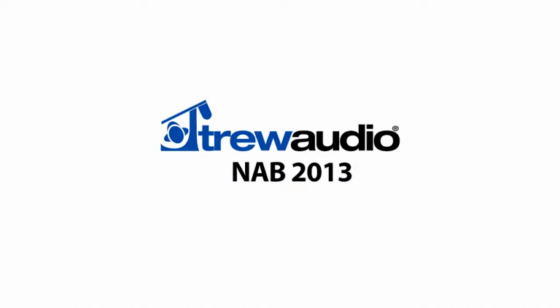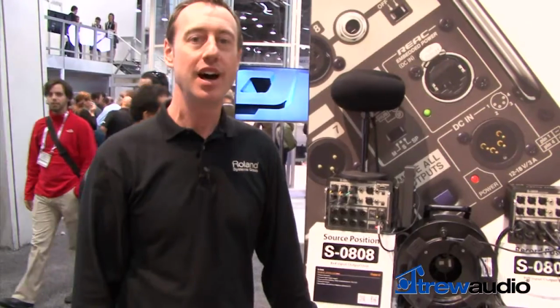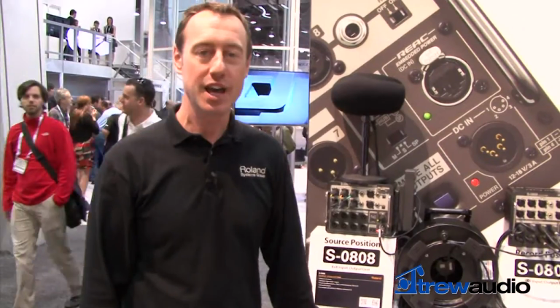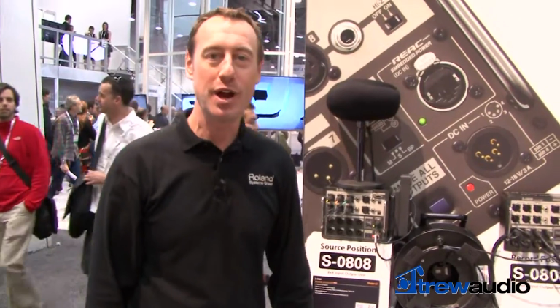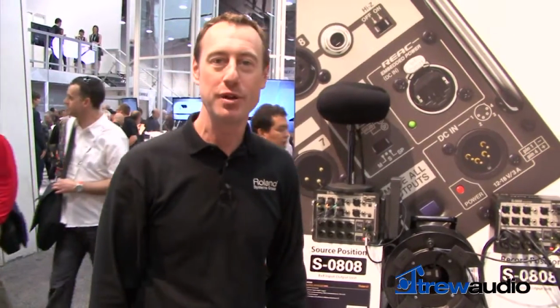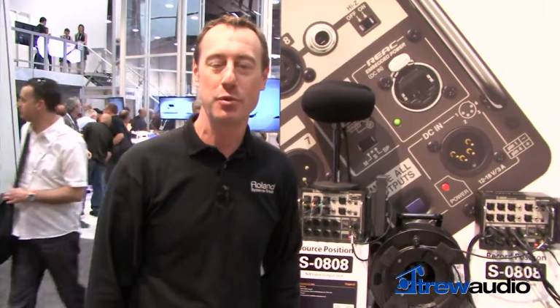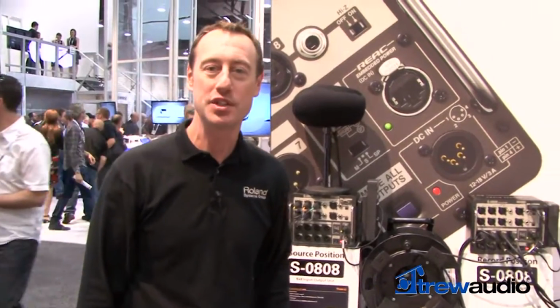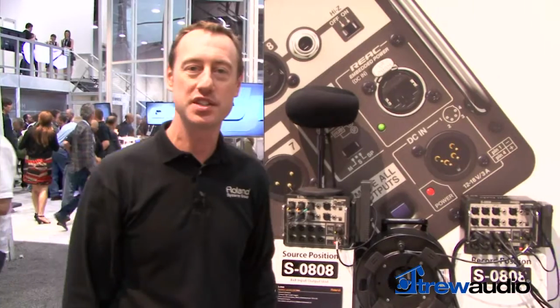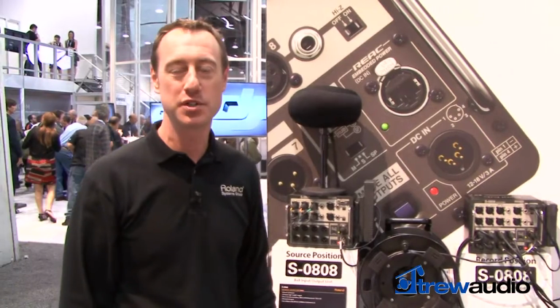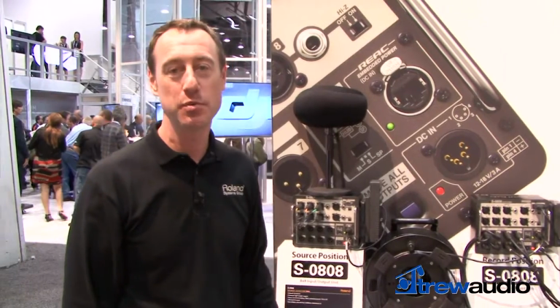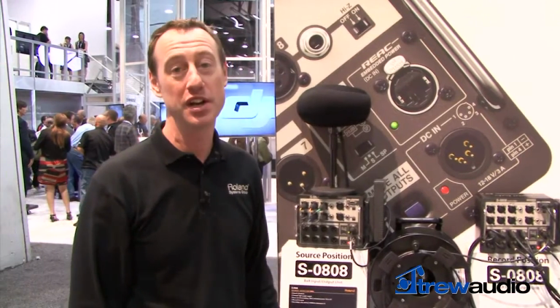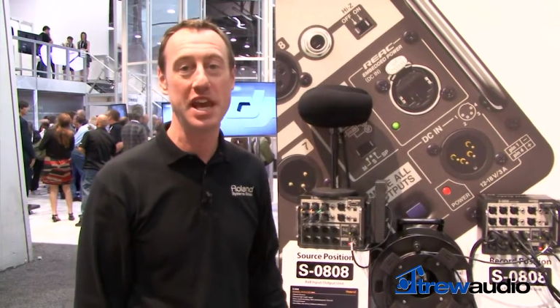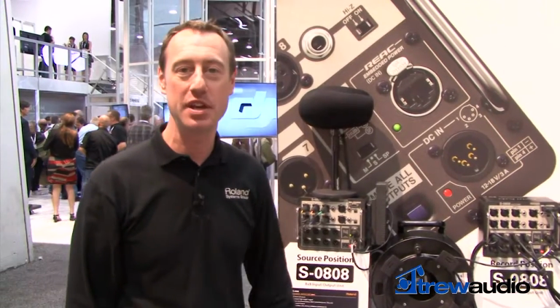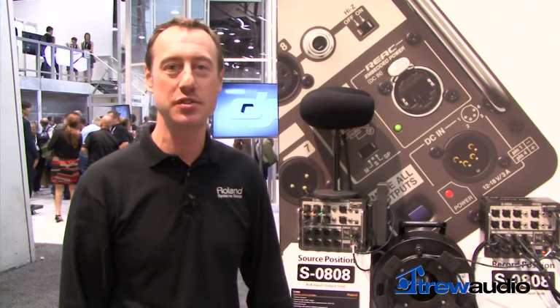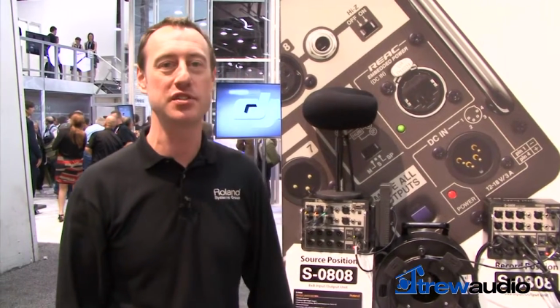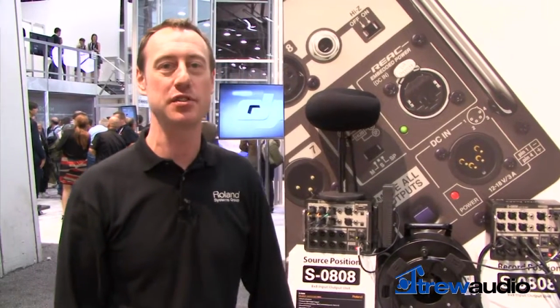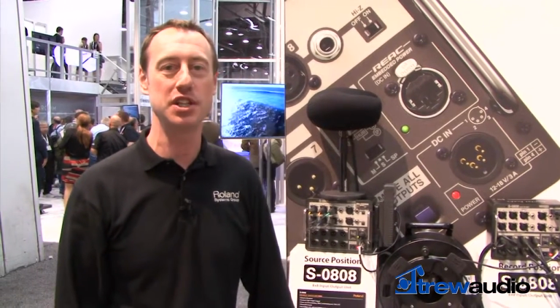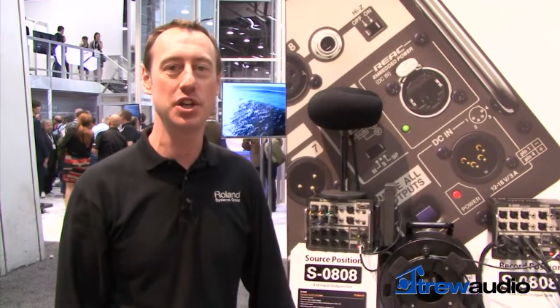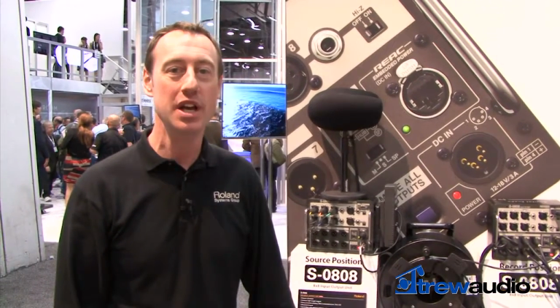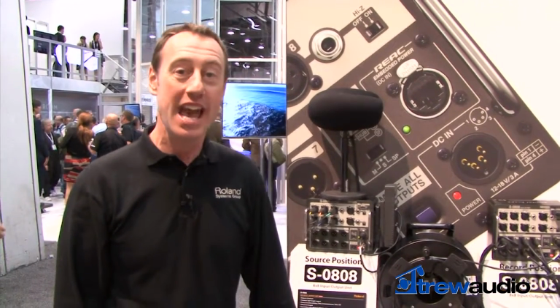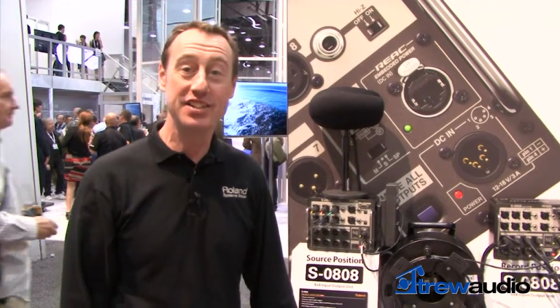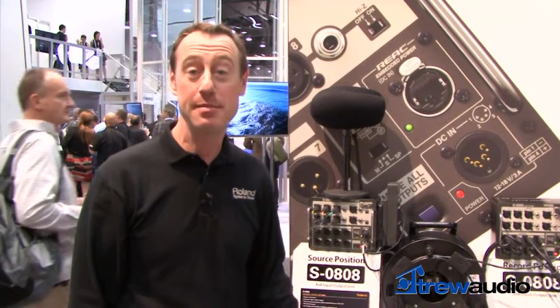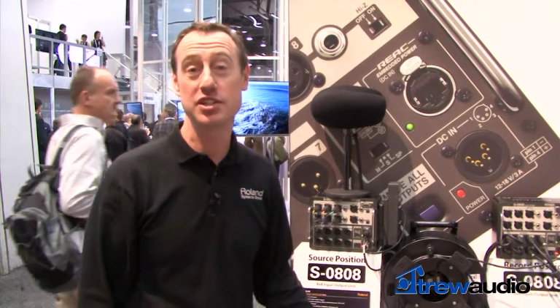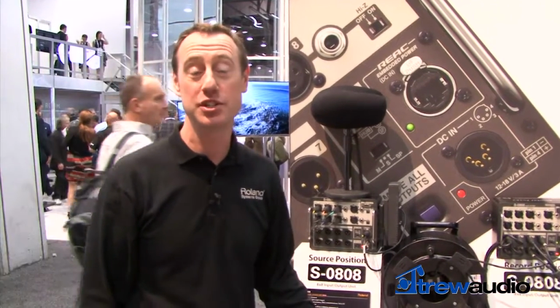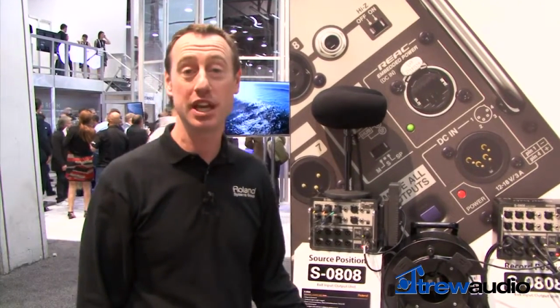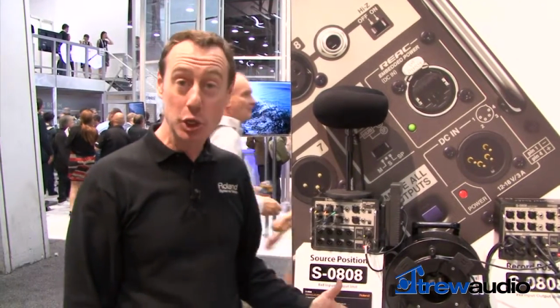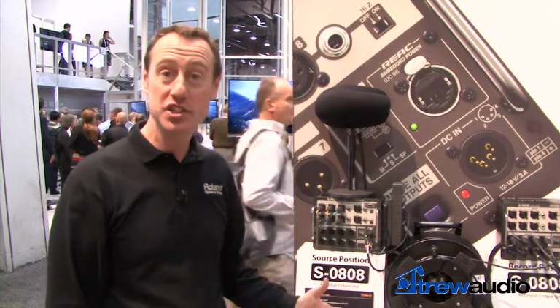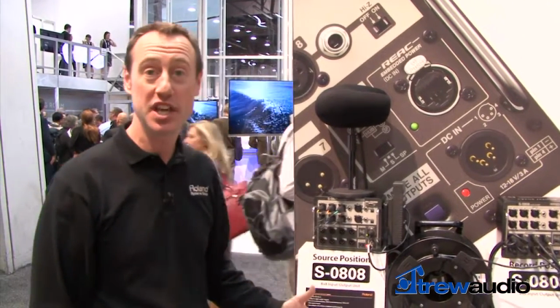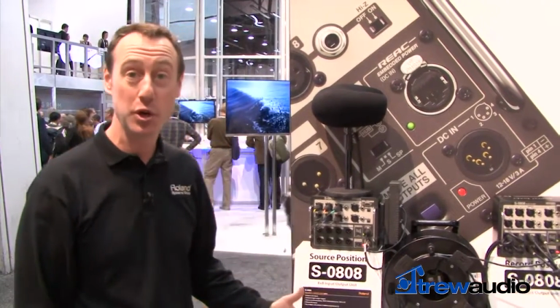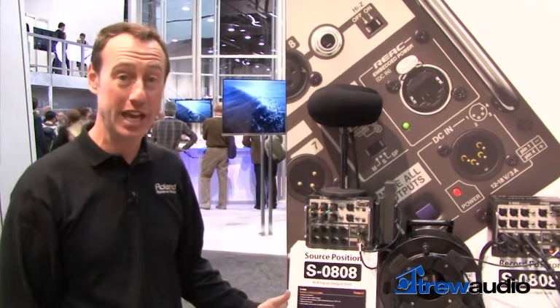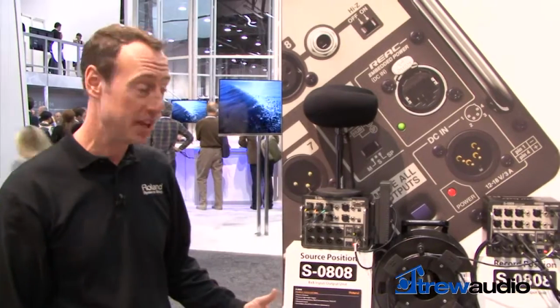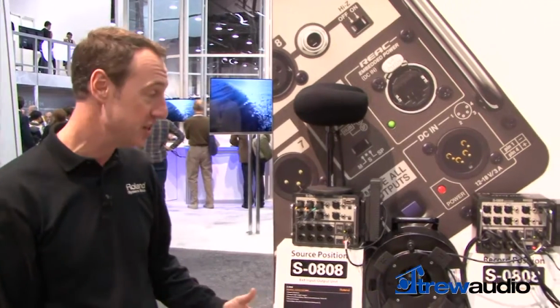Hi, I'm Rob Reed with Roland Systems Group. We're here at the NAB 2013 show and today I'm showing a location sound recording application.